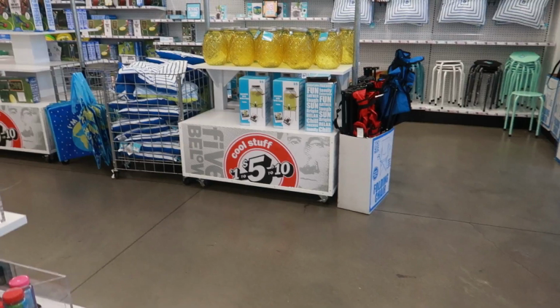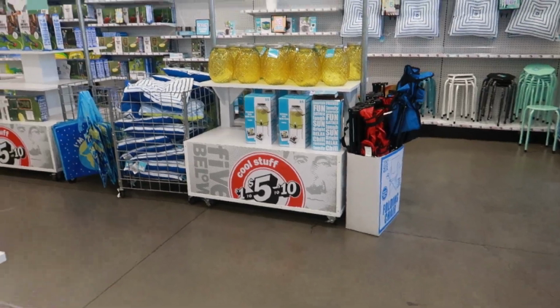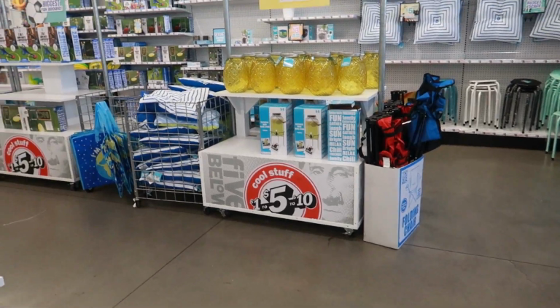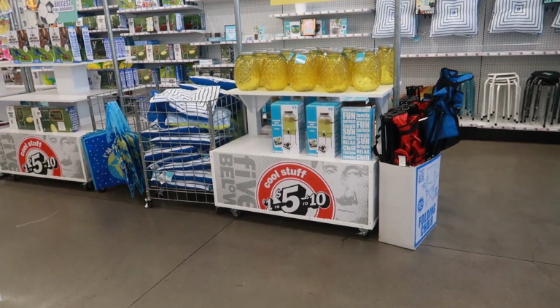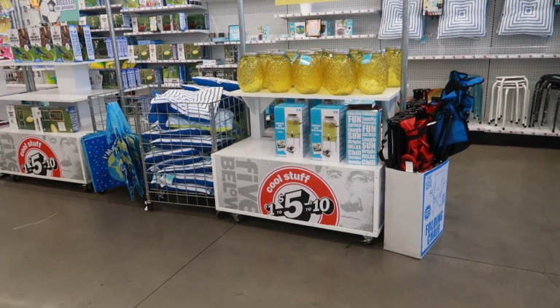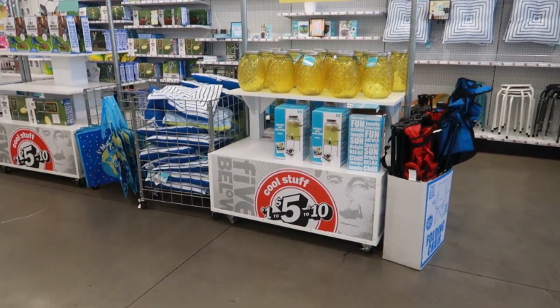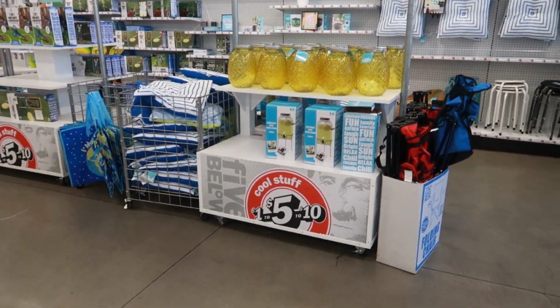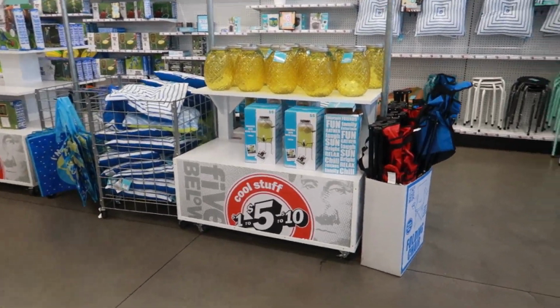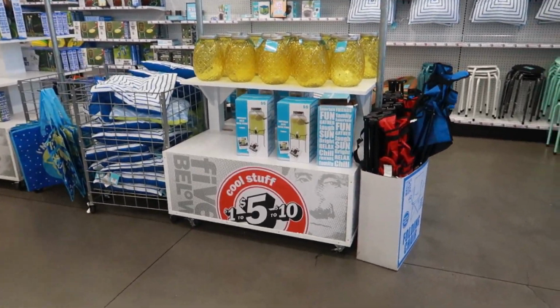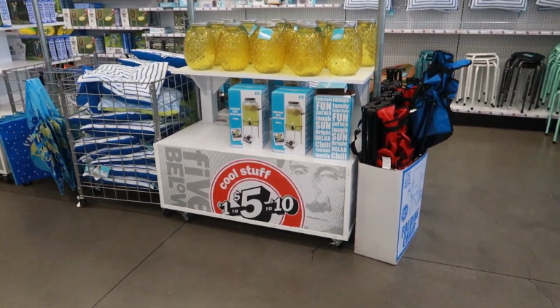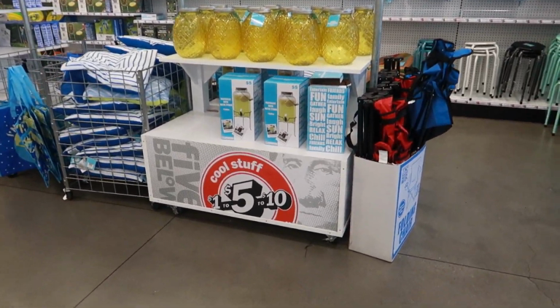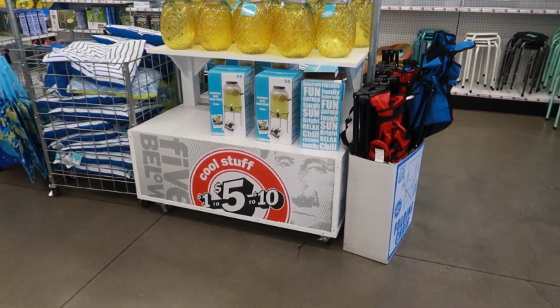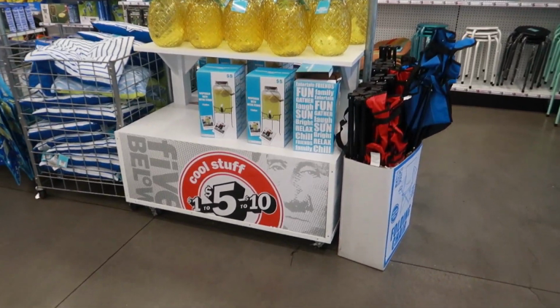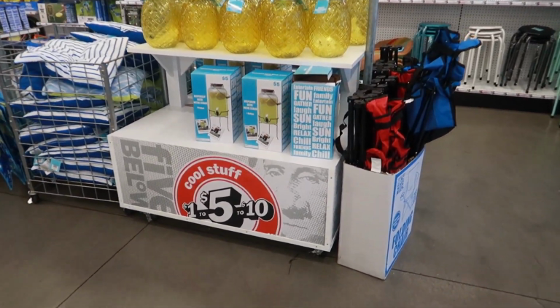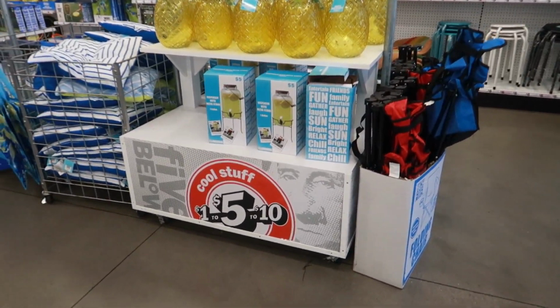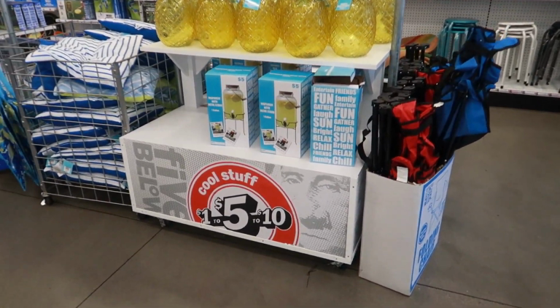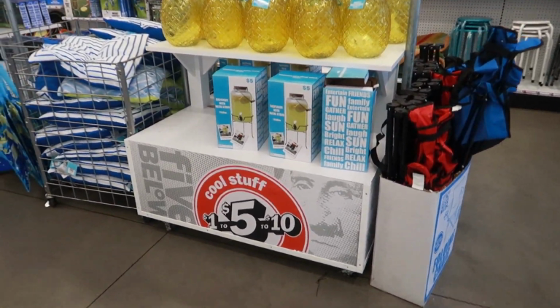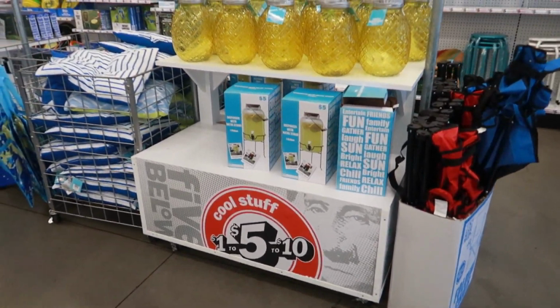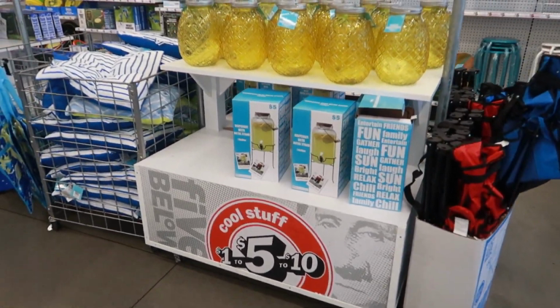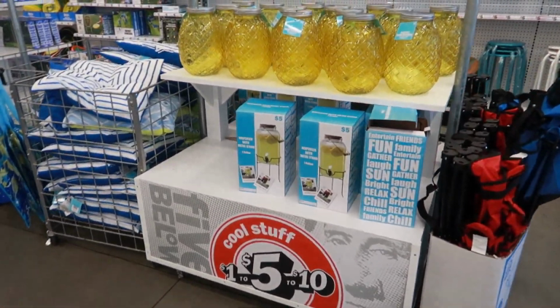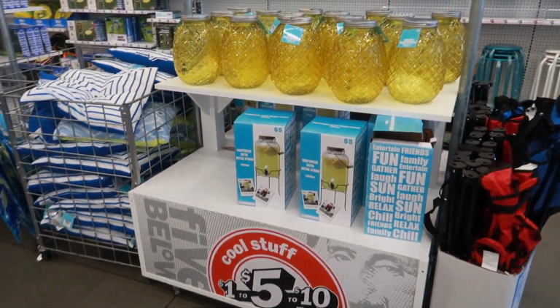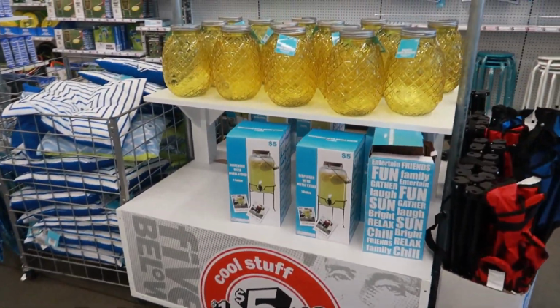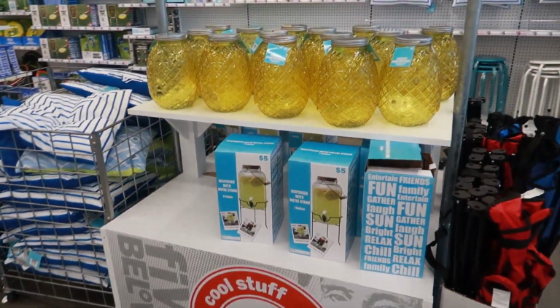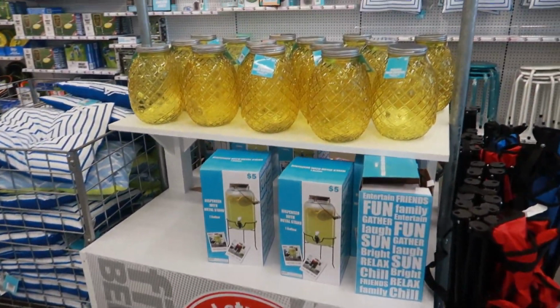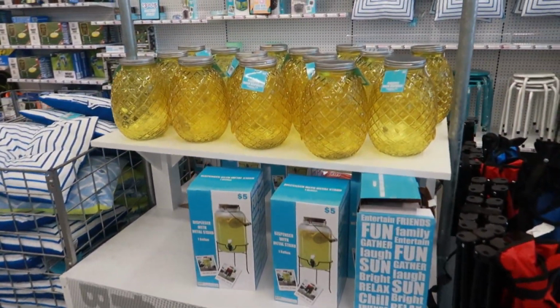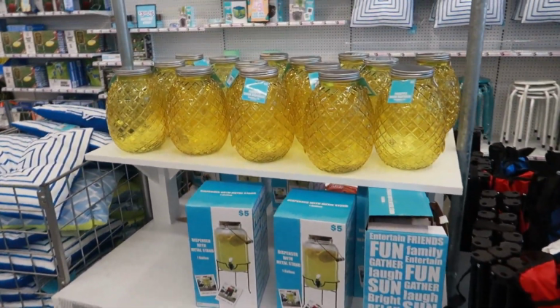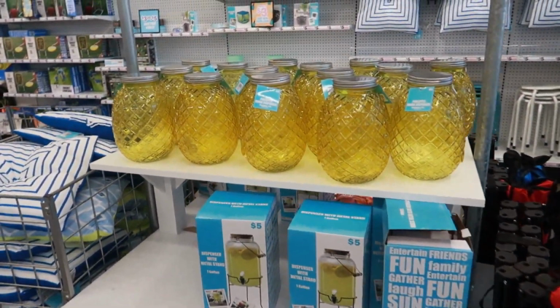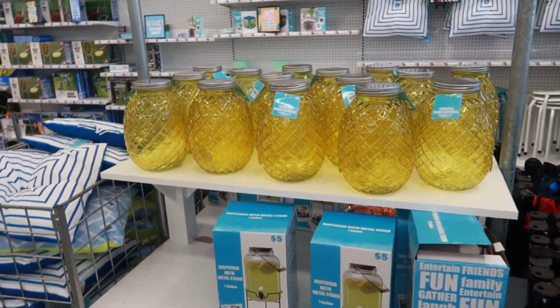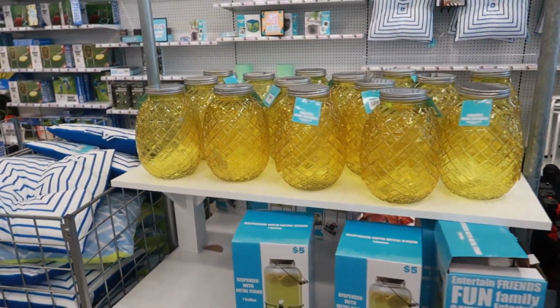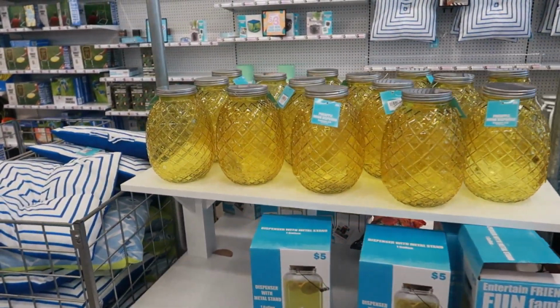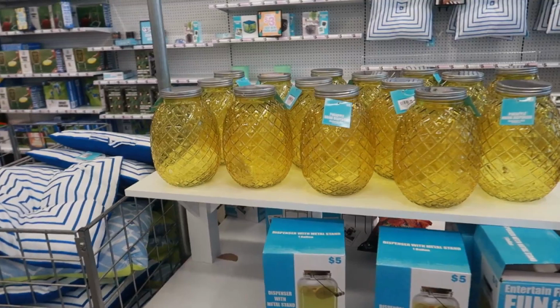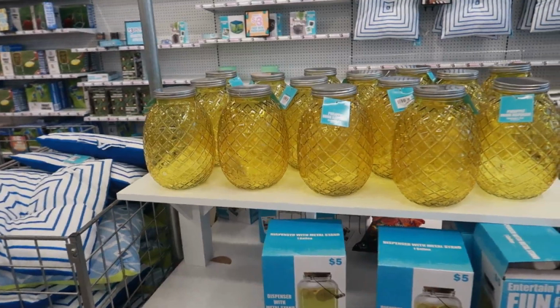Hey my pretties, welcome back. We are in Five Below and they are putting out their summer stuff.